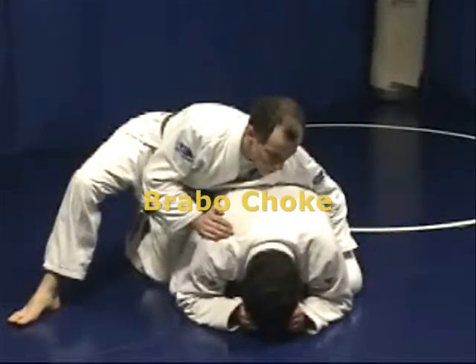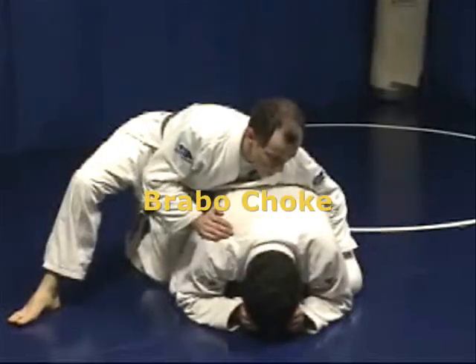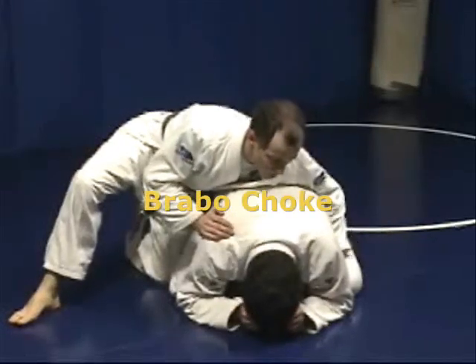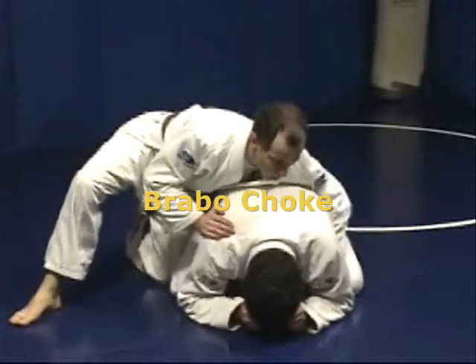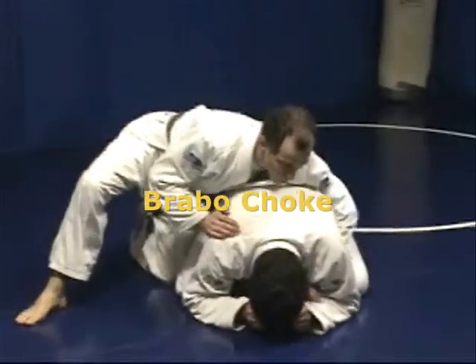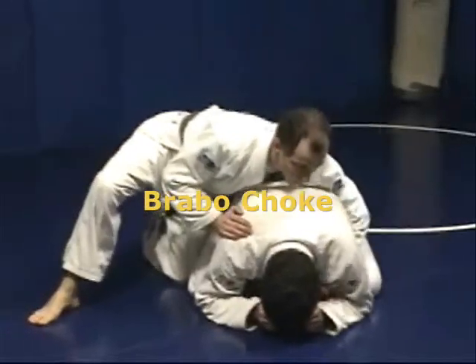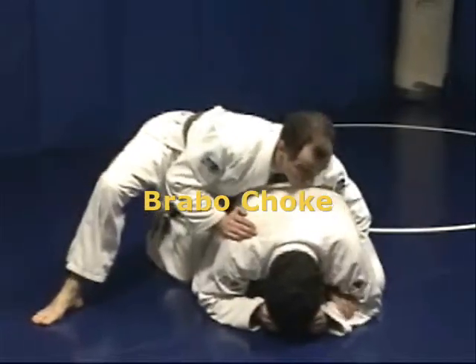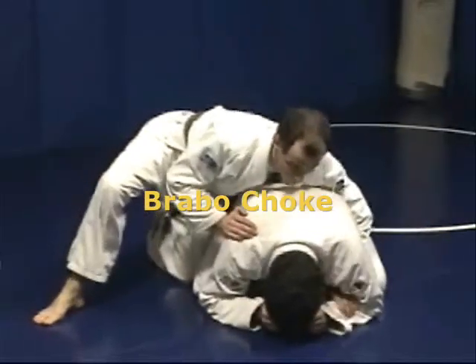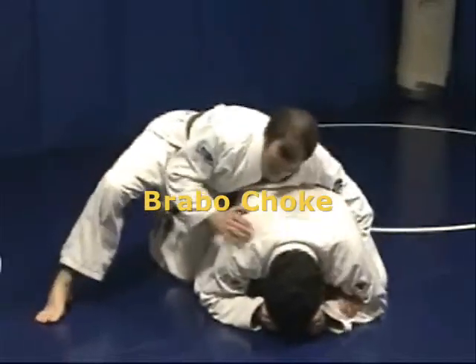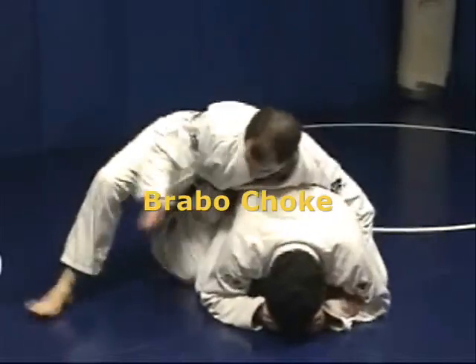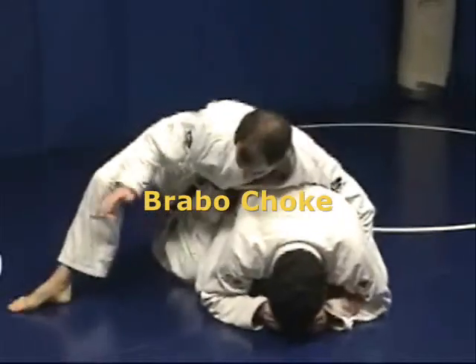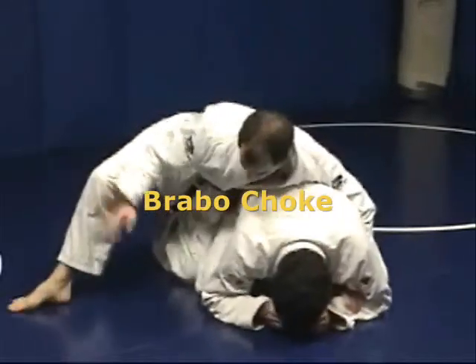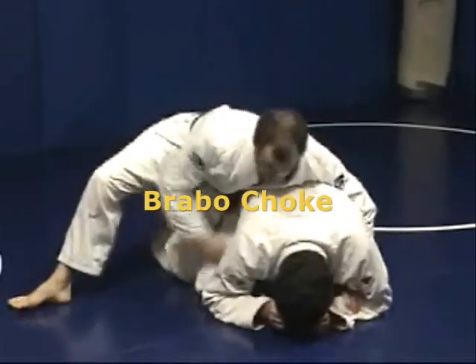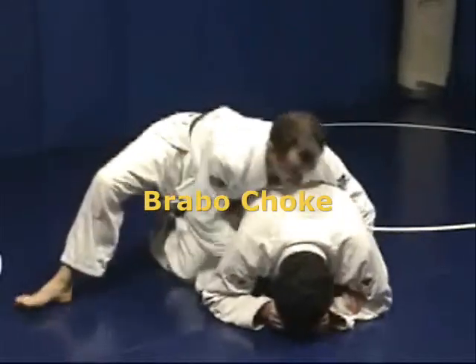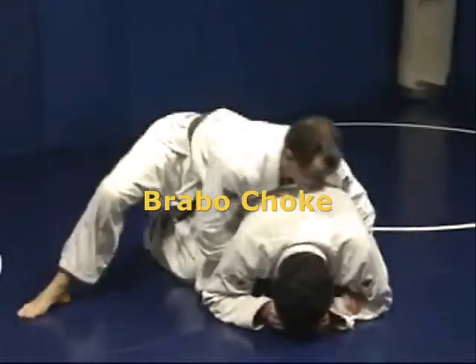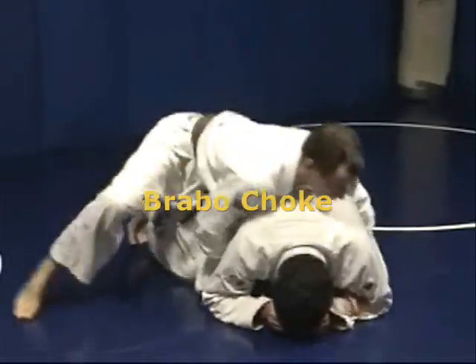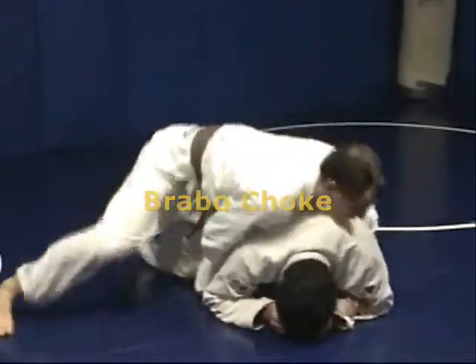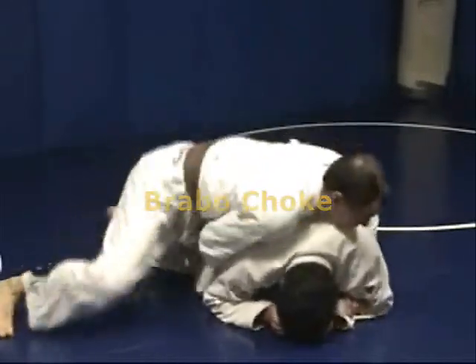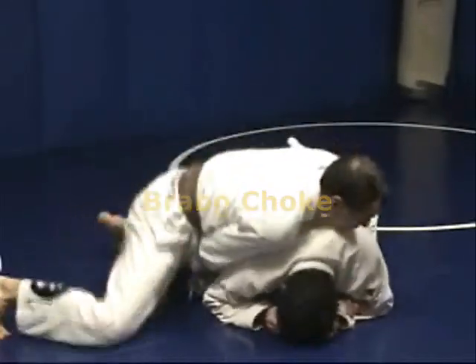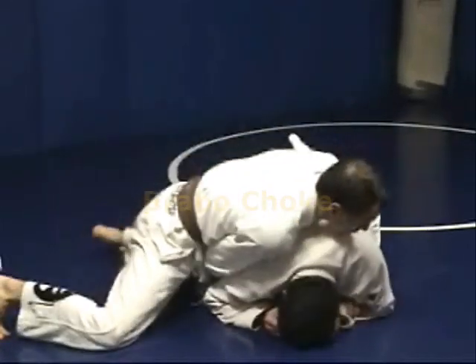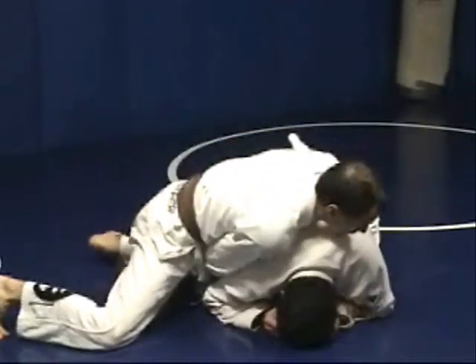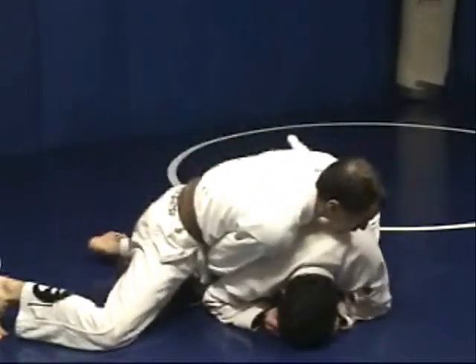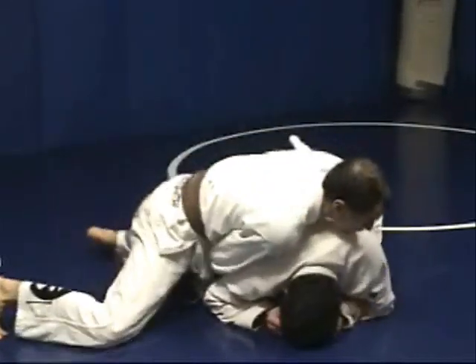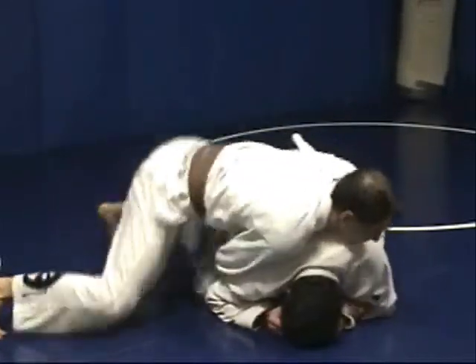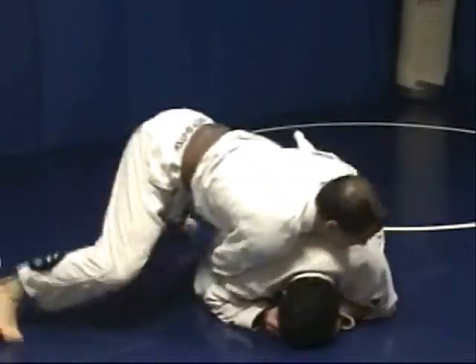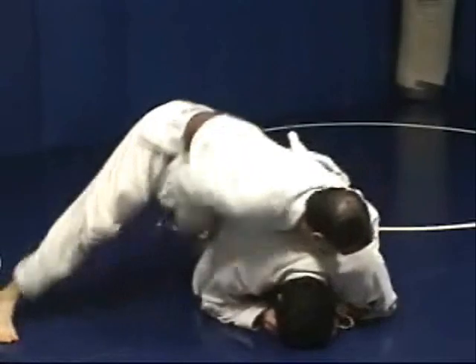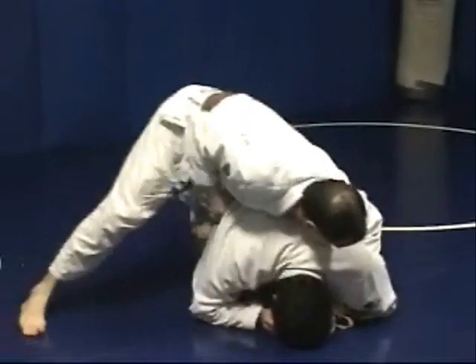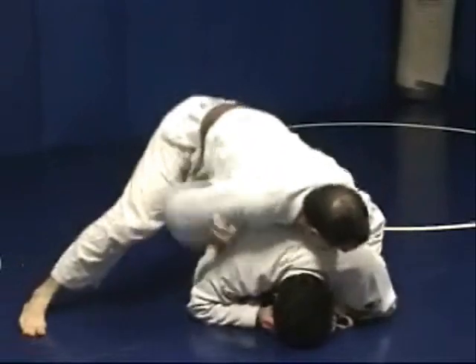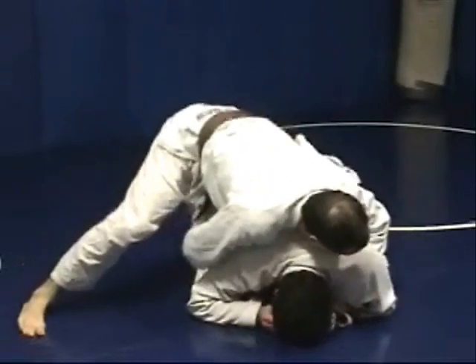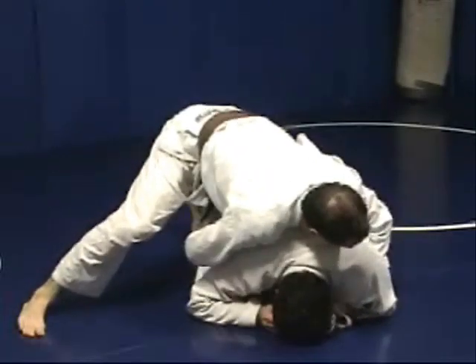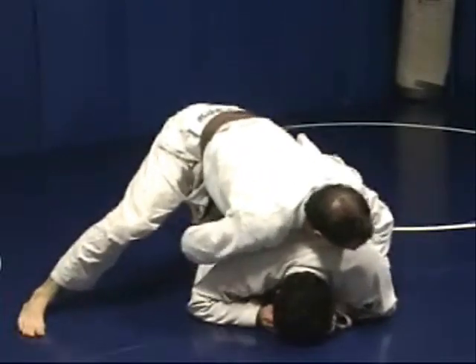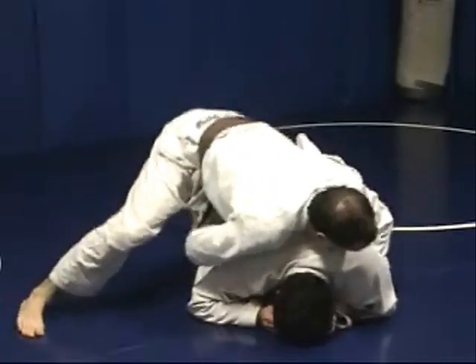Bravo choke from all fours. Reach under, pull out the lapel here.